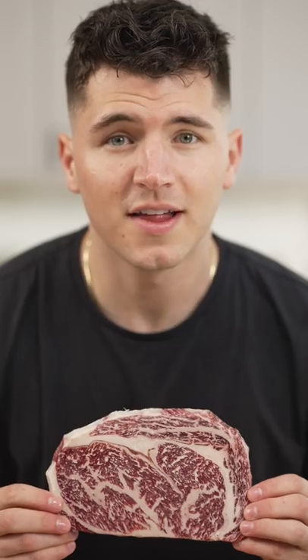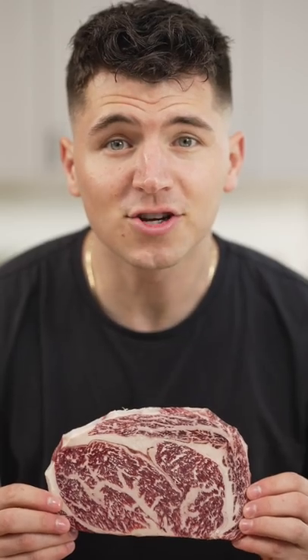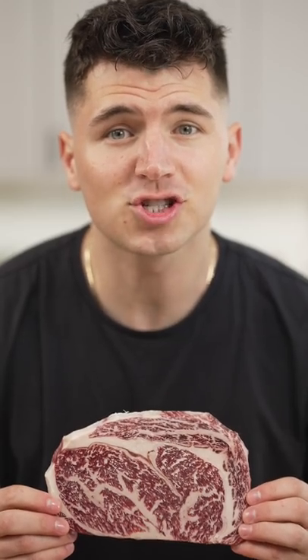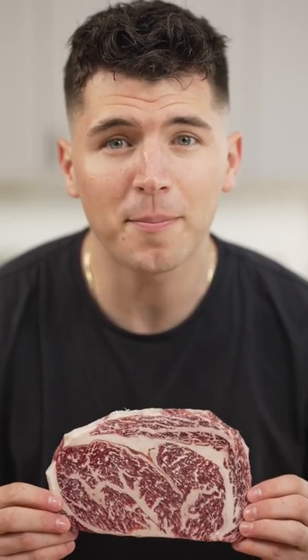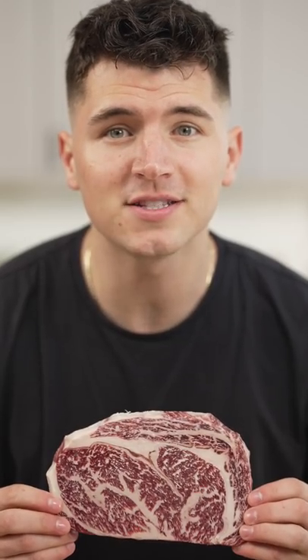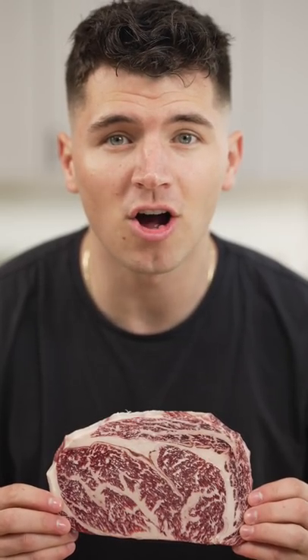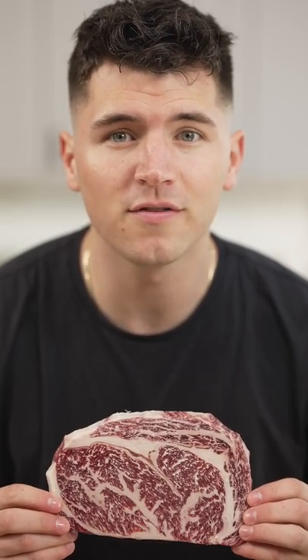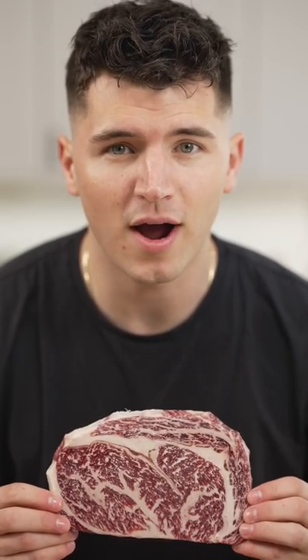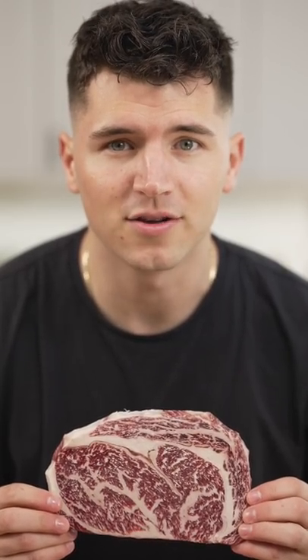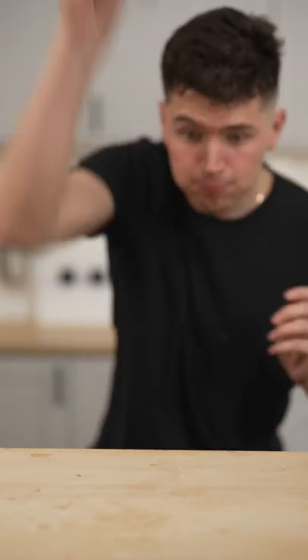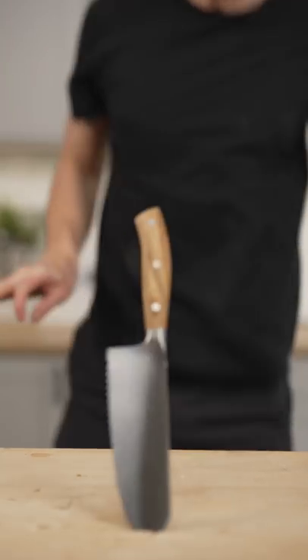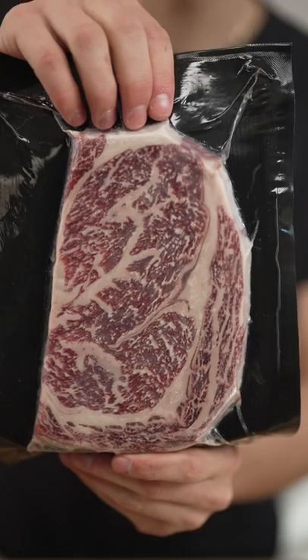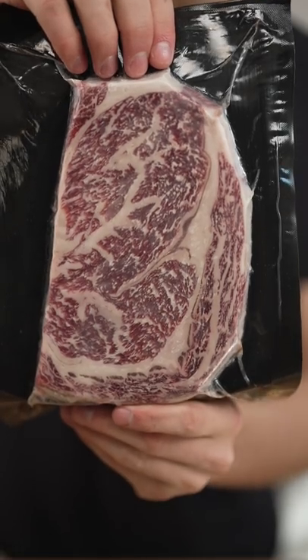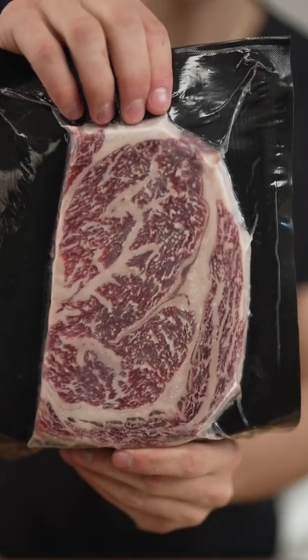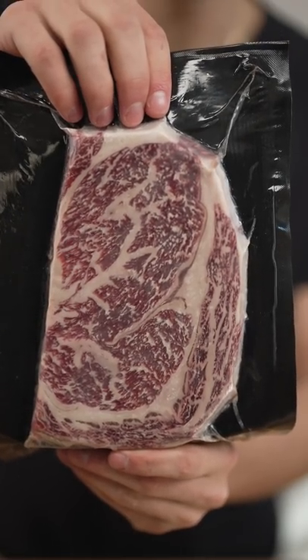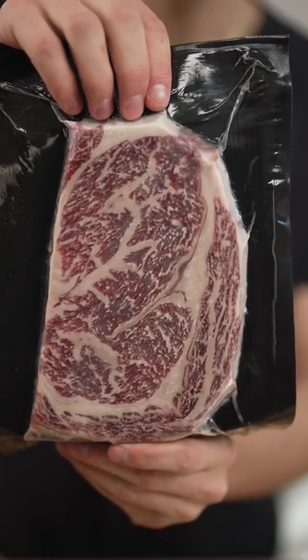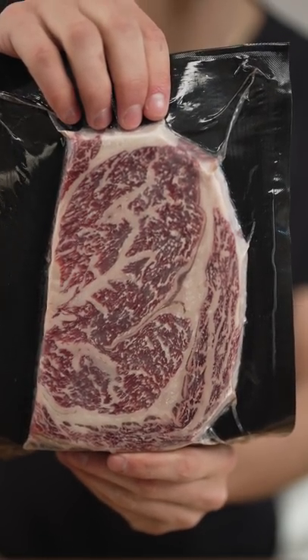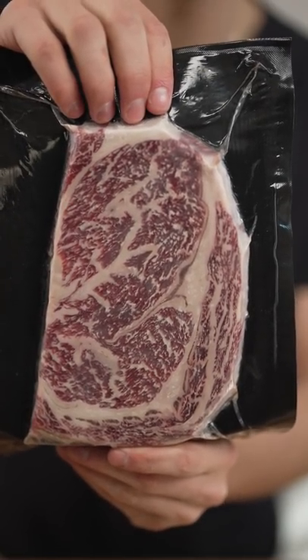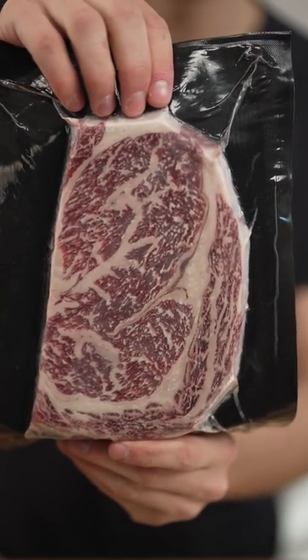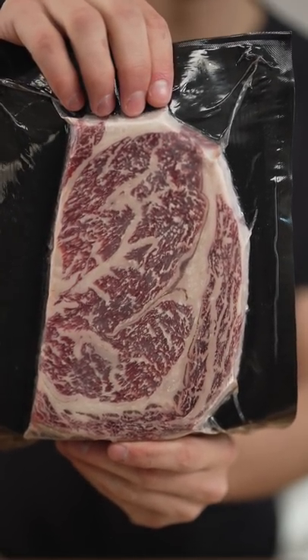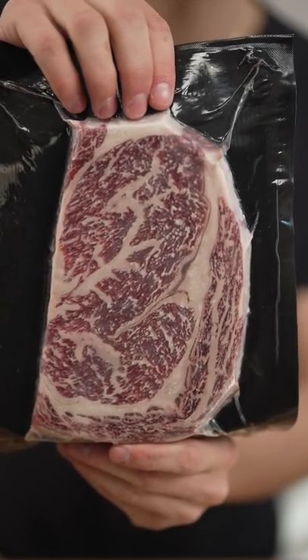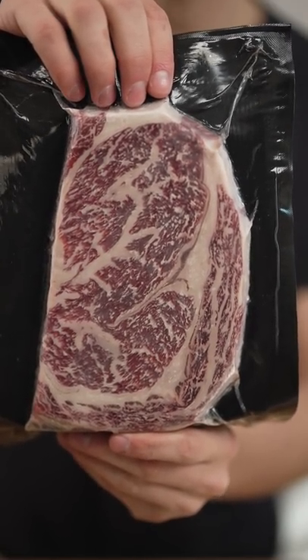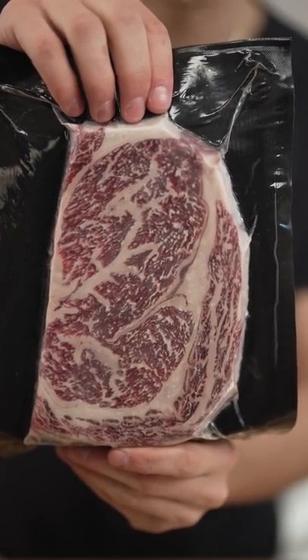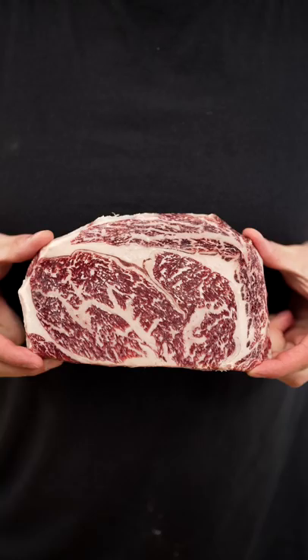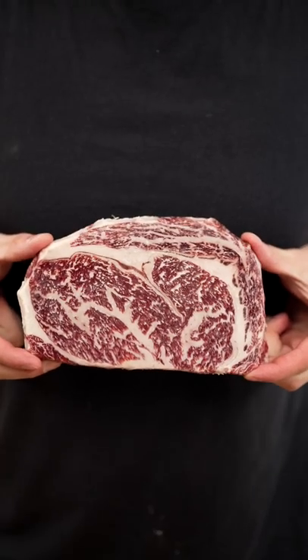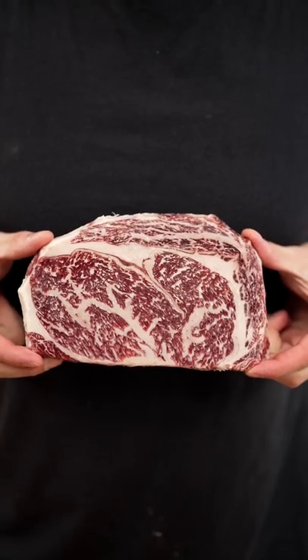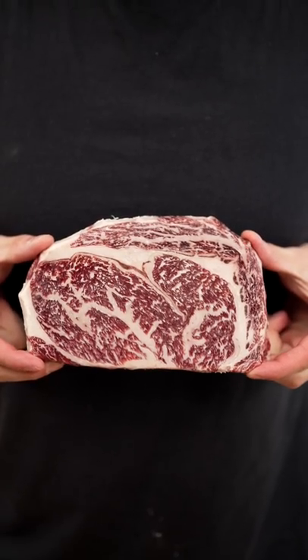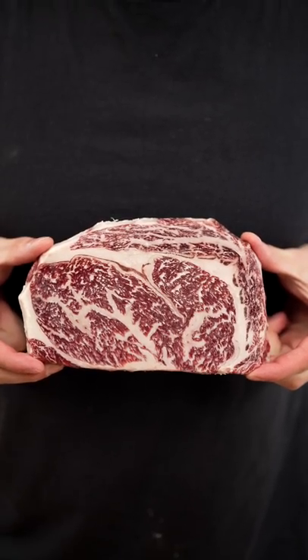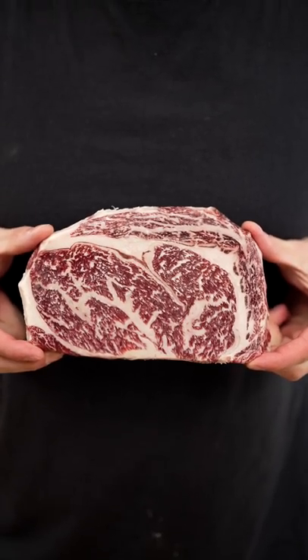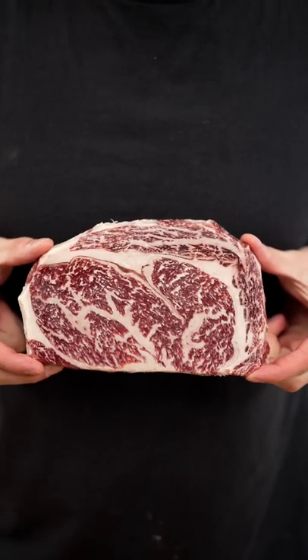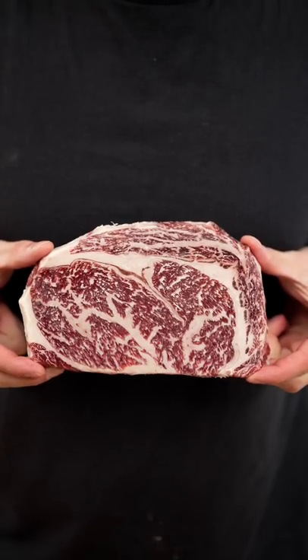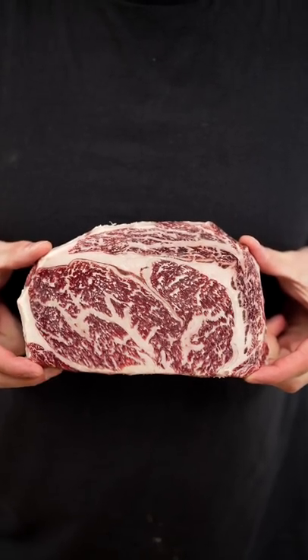Let's cook Japanese olive wagyu. This is a Japanese A5 olive wagyu ribeye. This piece here will set you back $200.